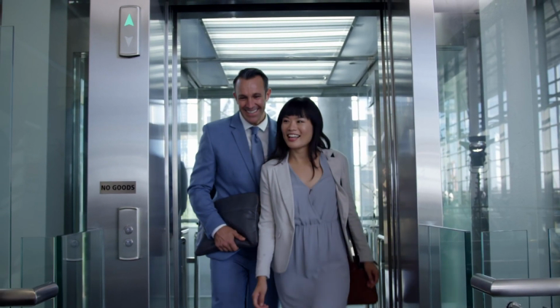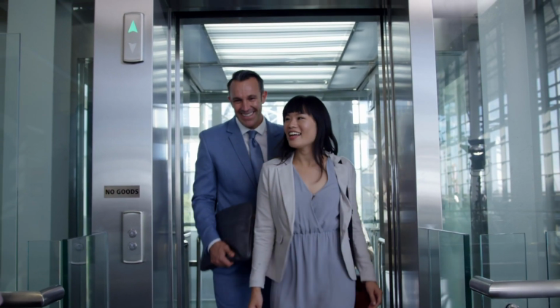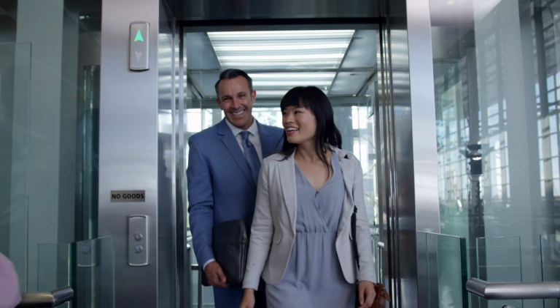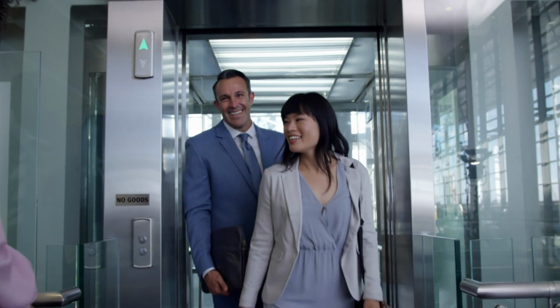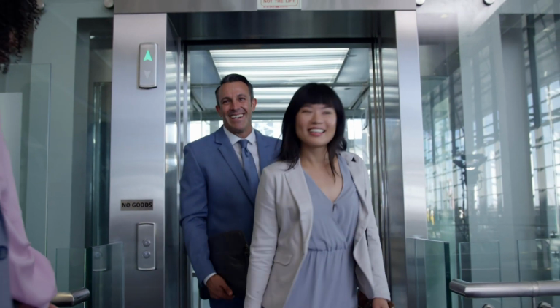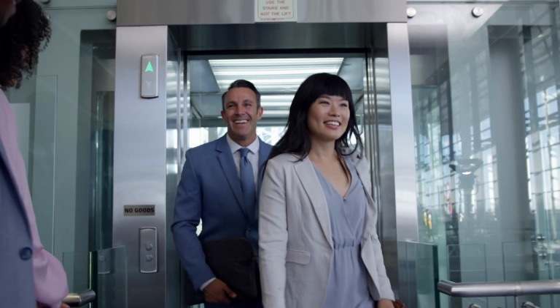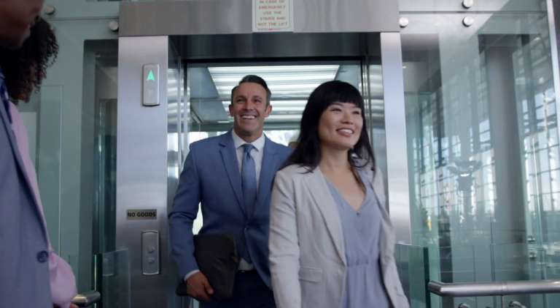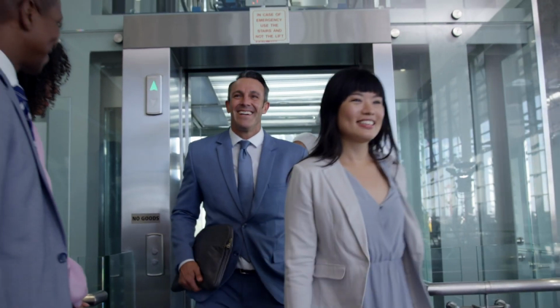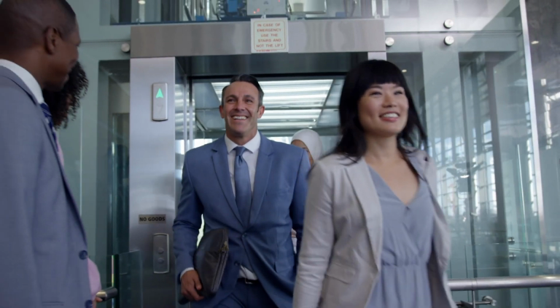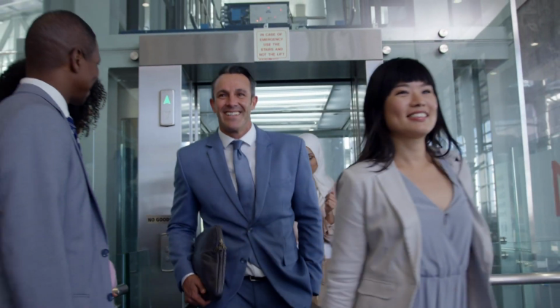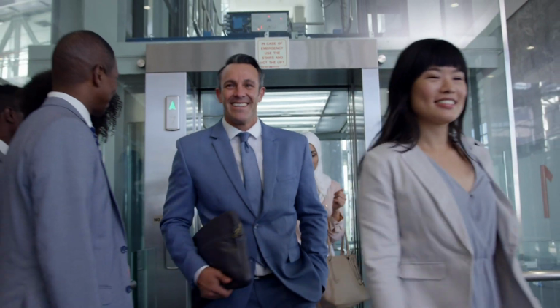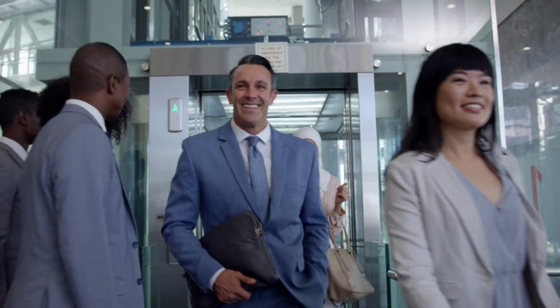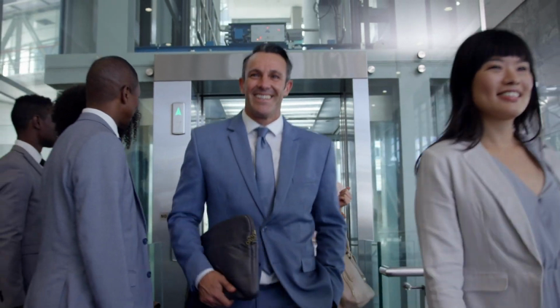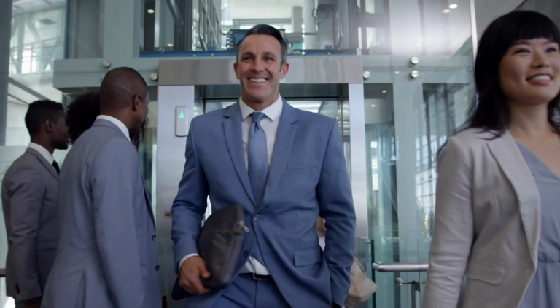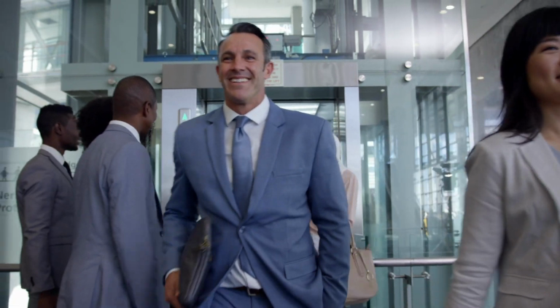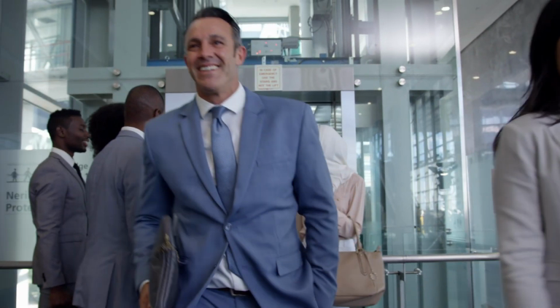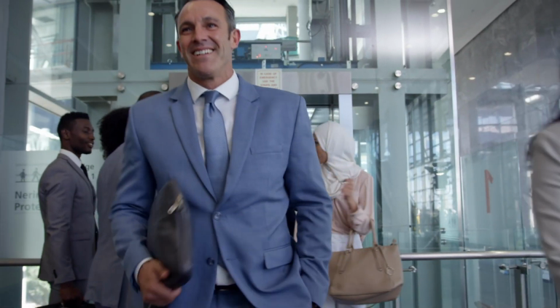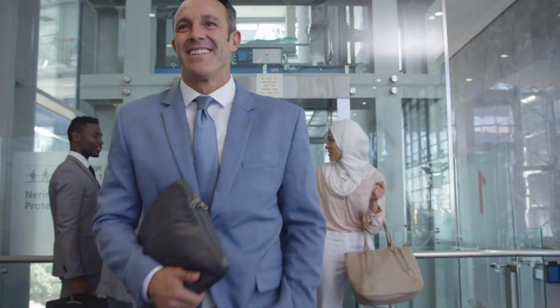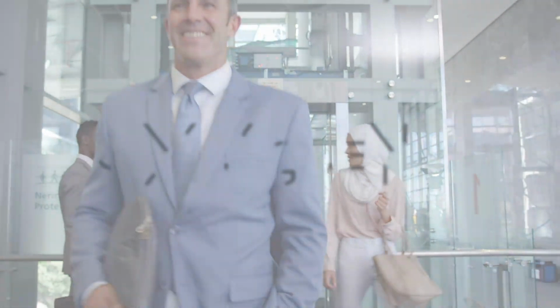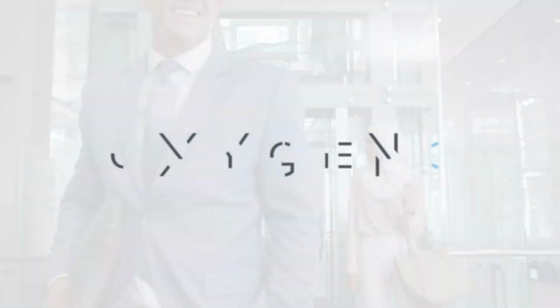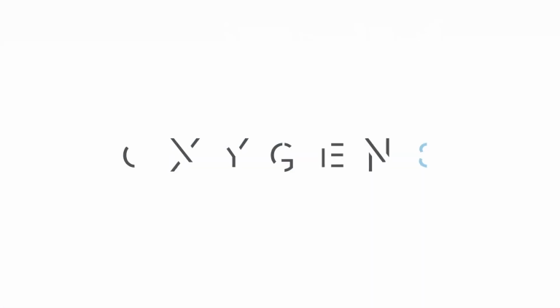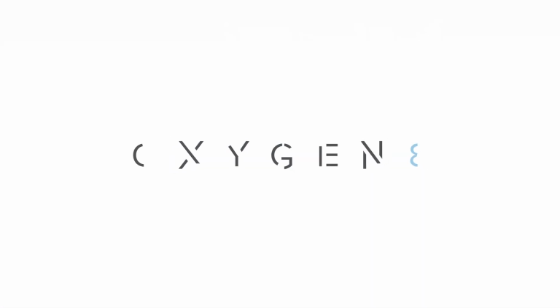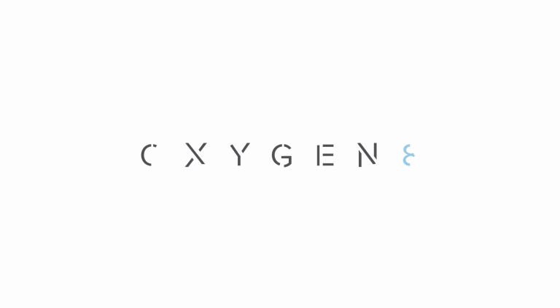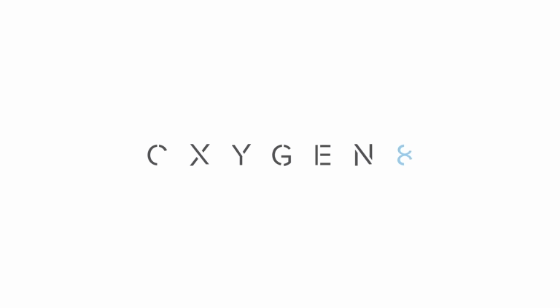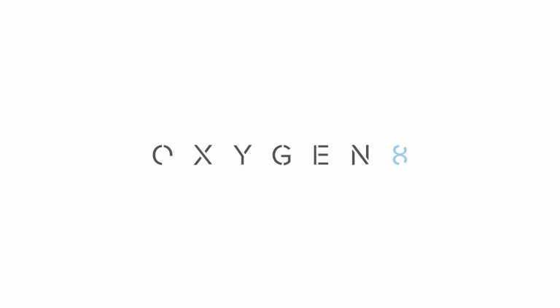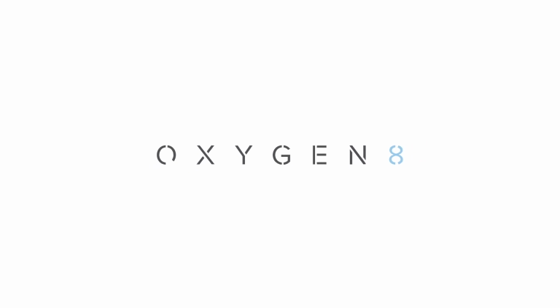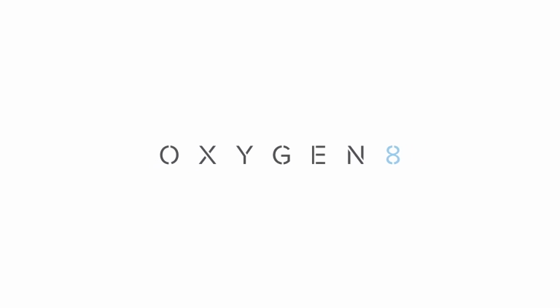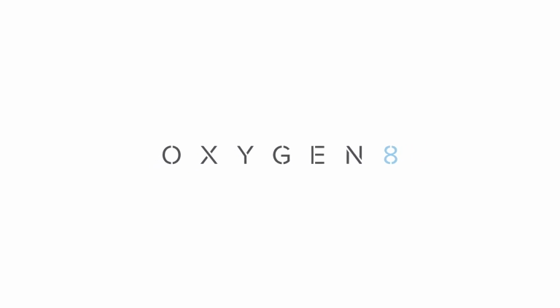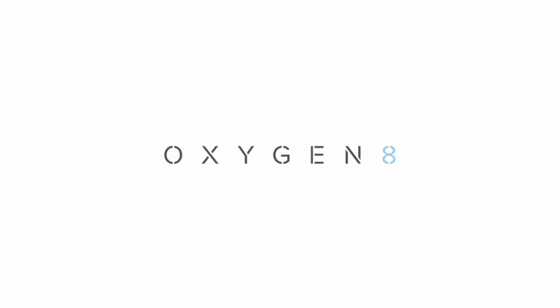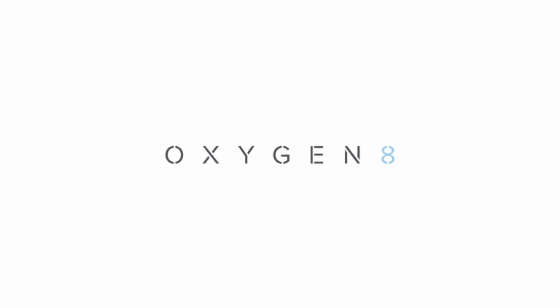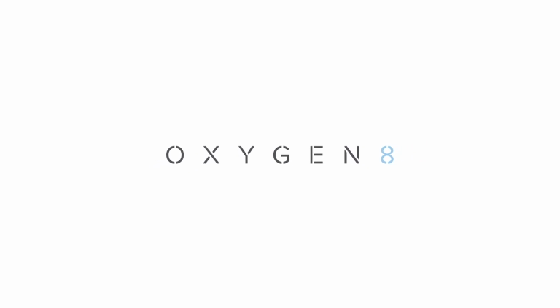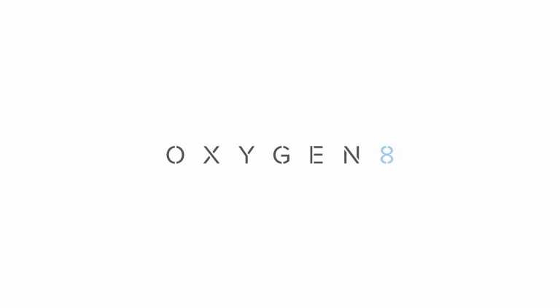At Oxygen8, we create healthy spaces for people to live, work and play in an energy efficient way.